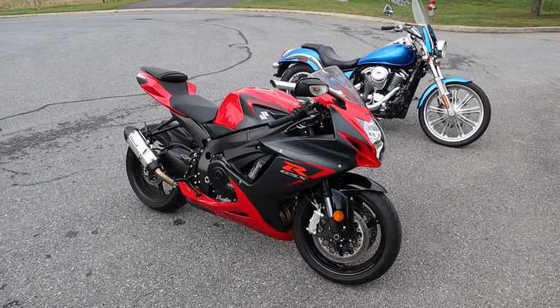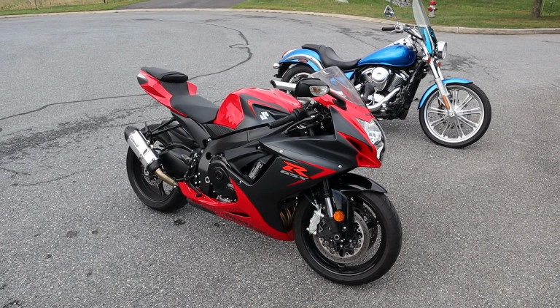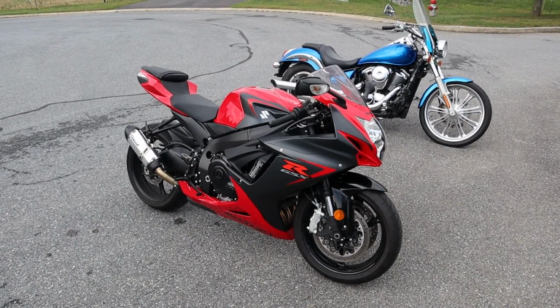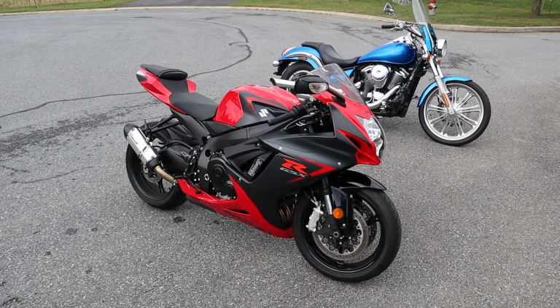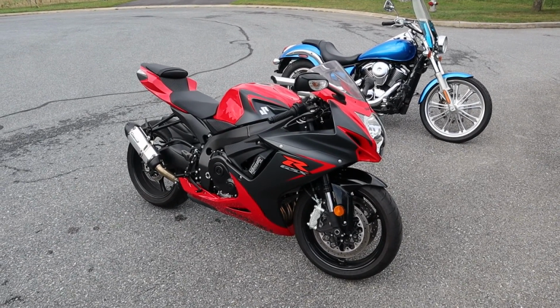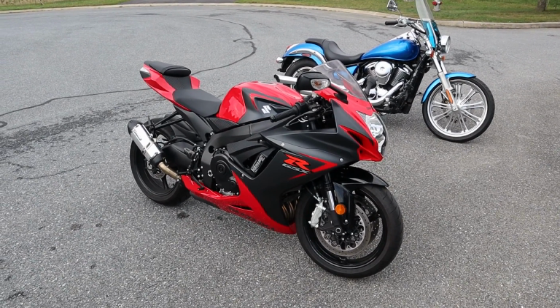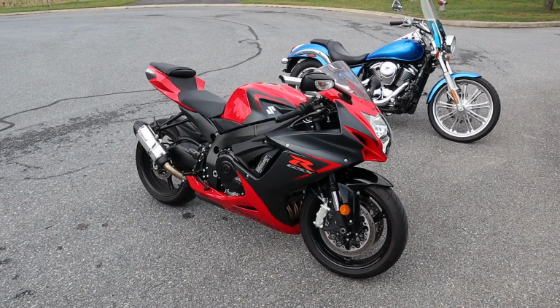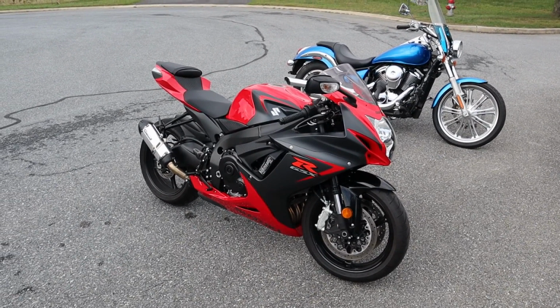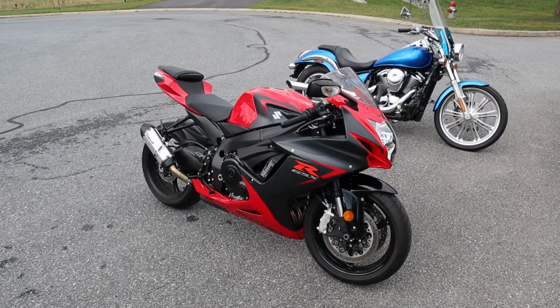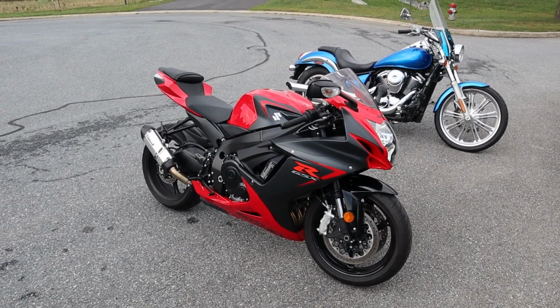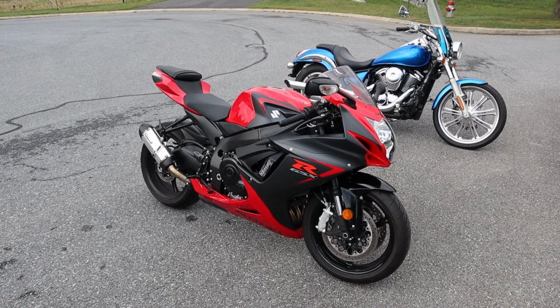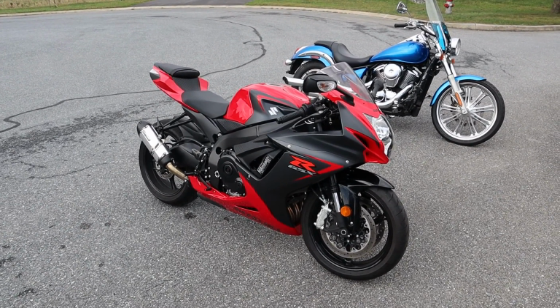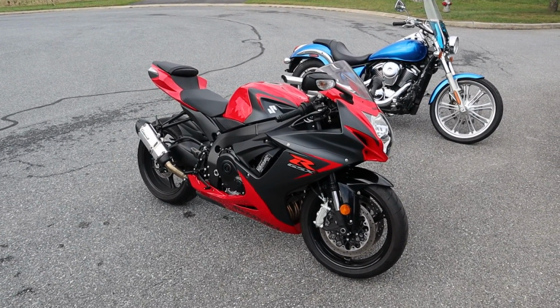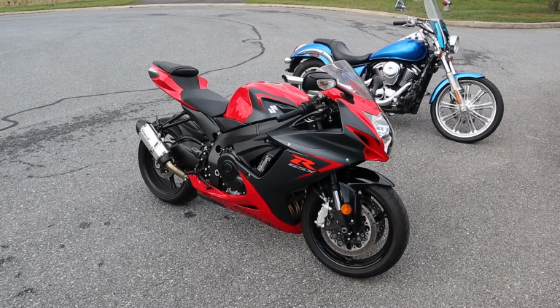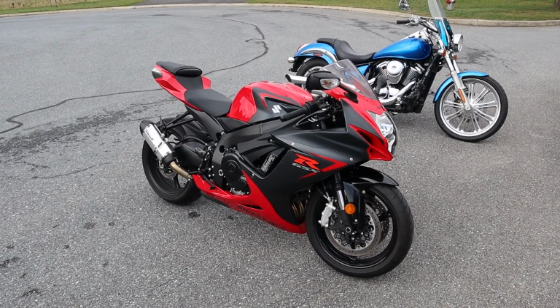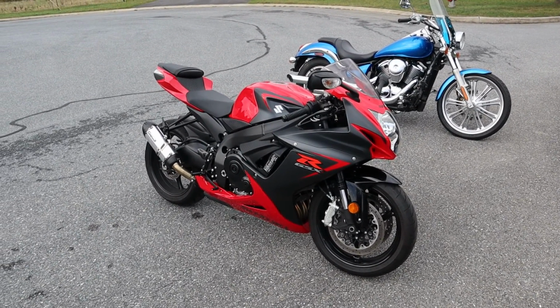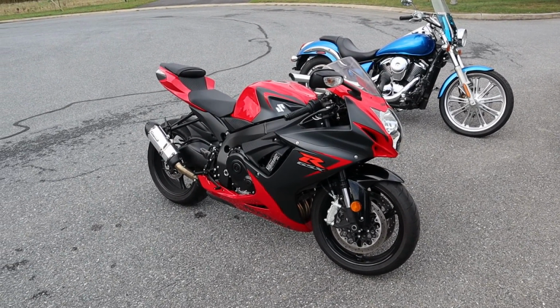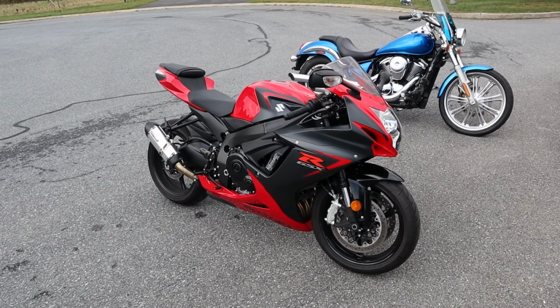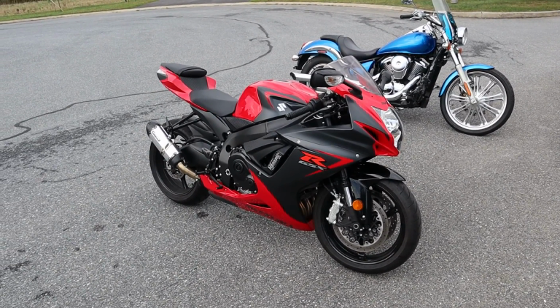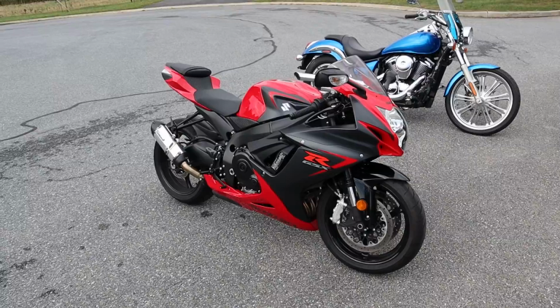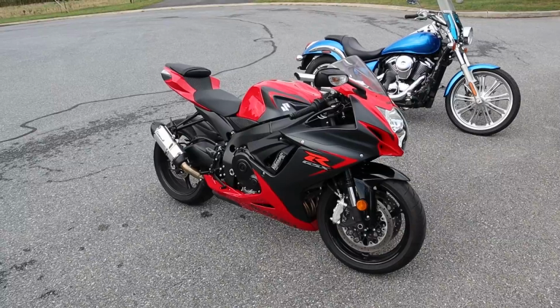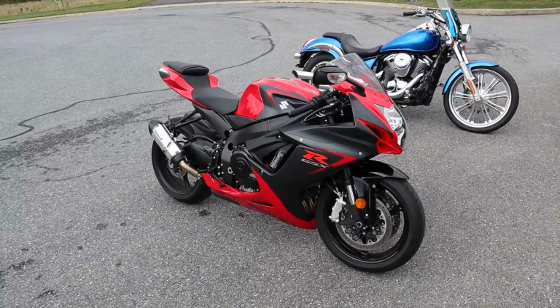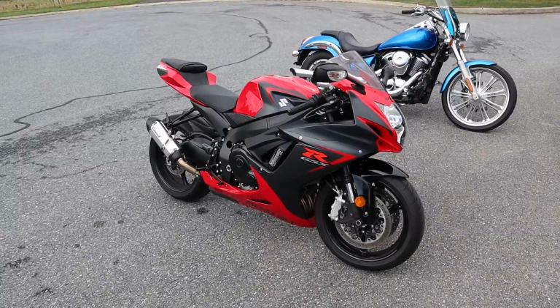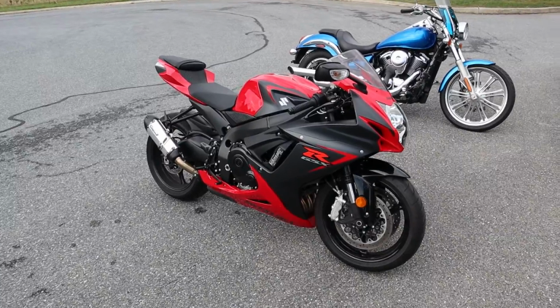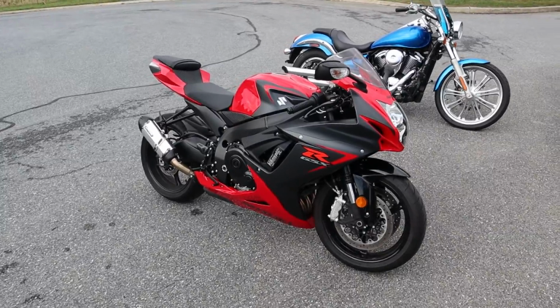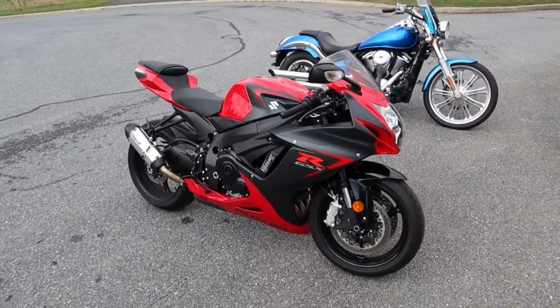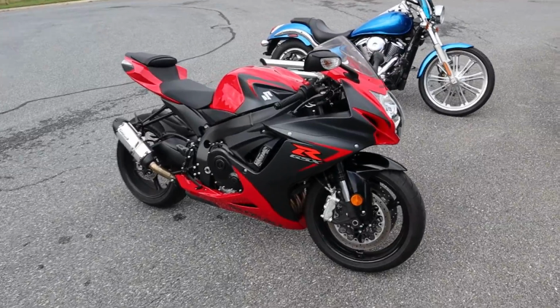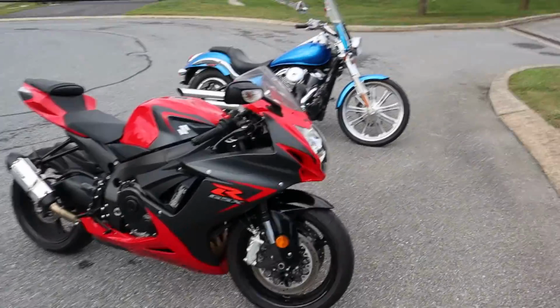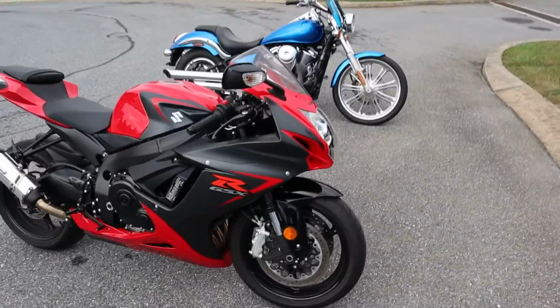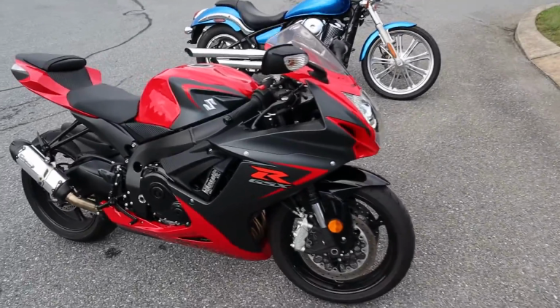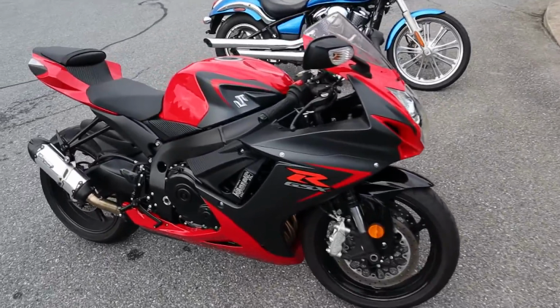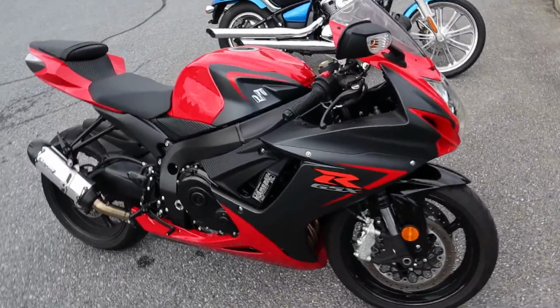What's up guys? Caleb here from SRKCycles.com and you're looking at a 2016 Suzuki Gixxer 600.